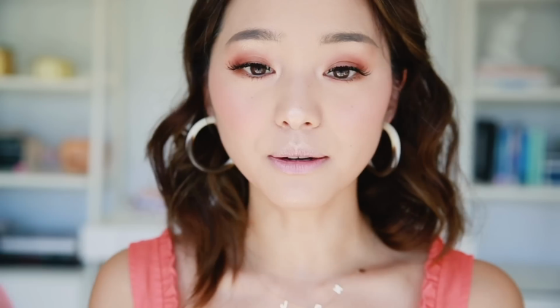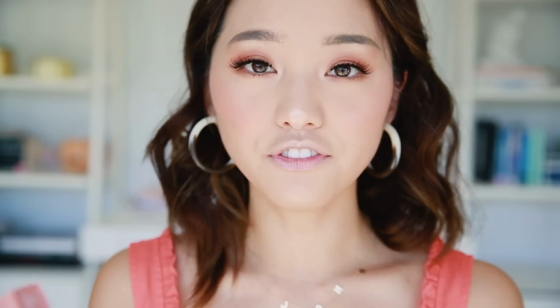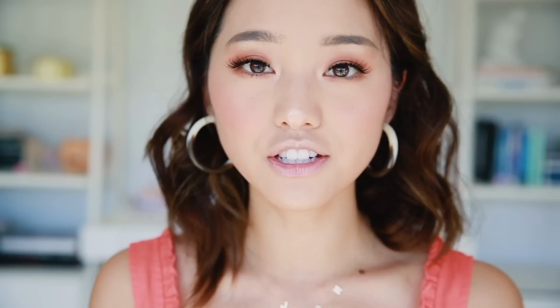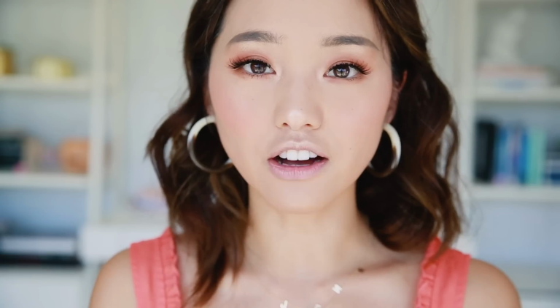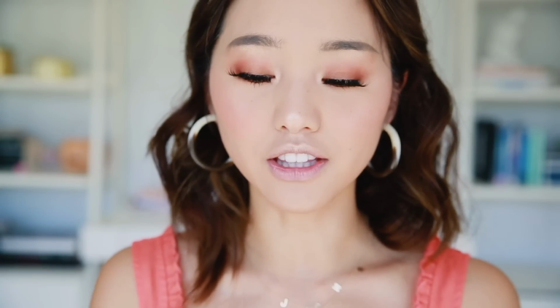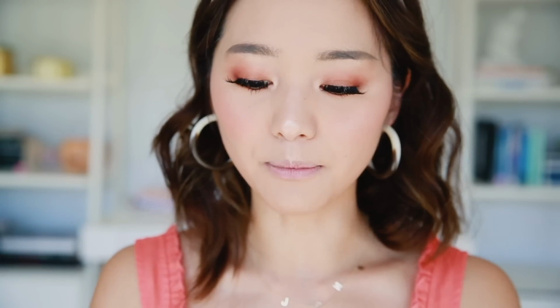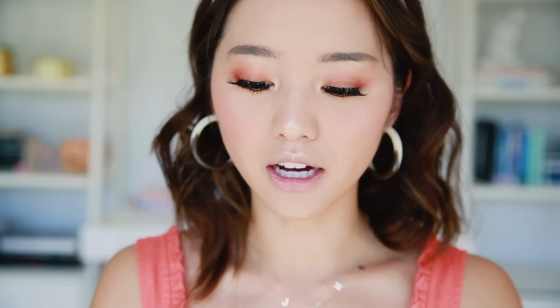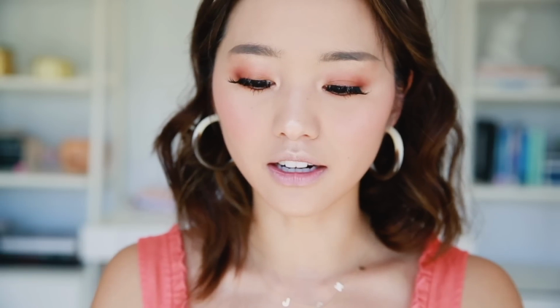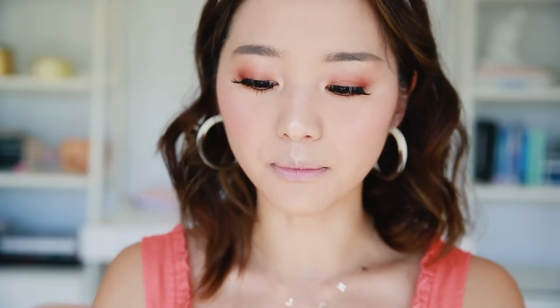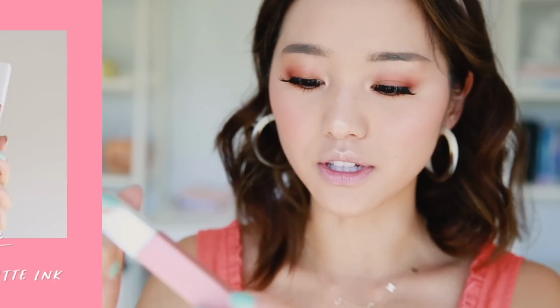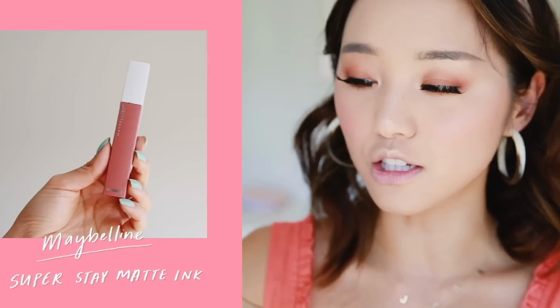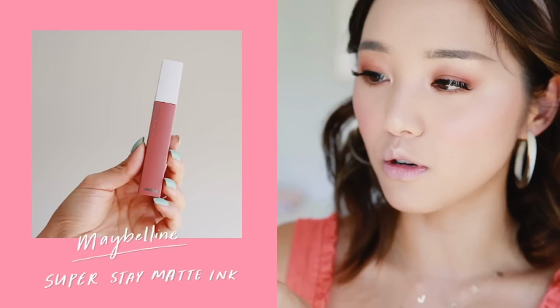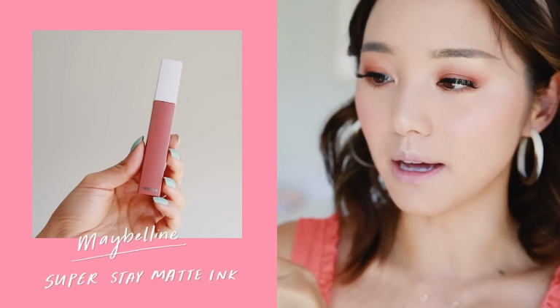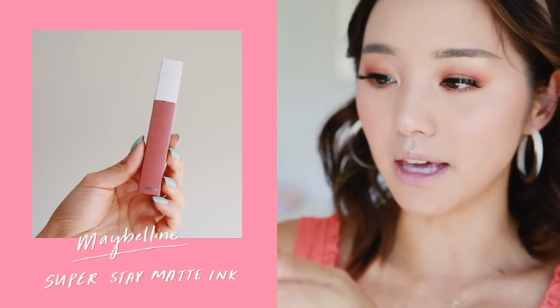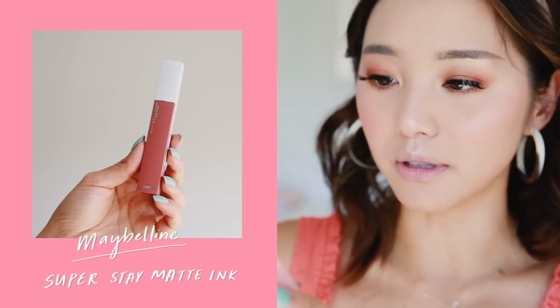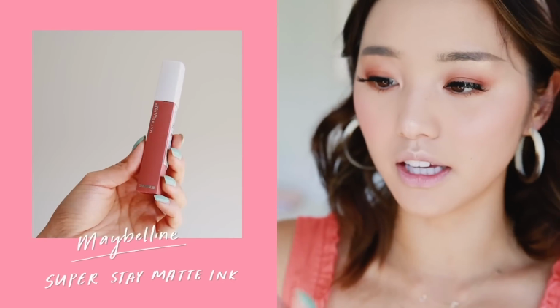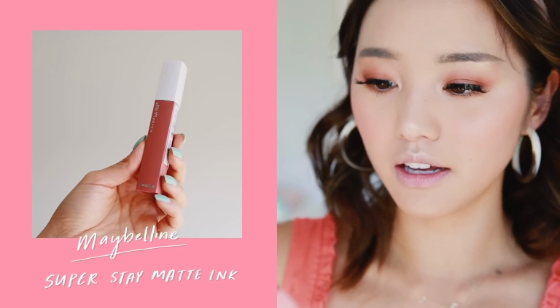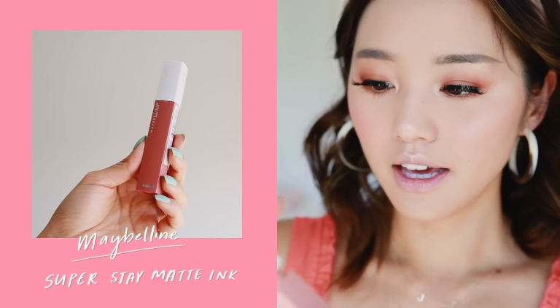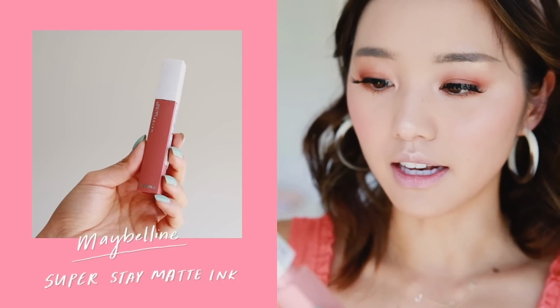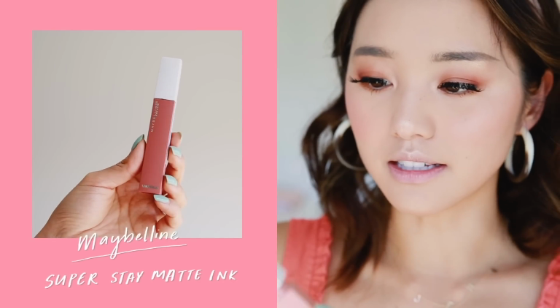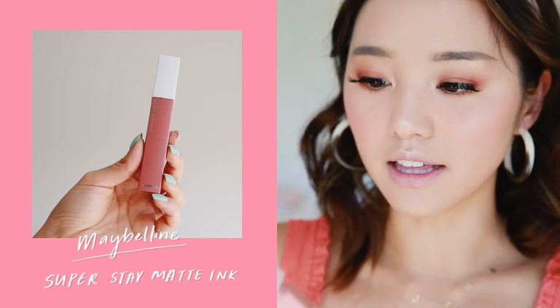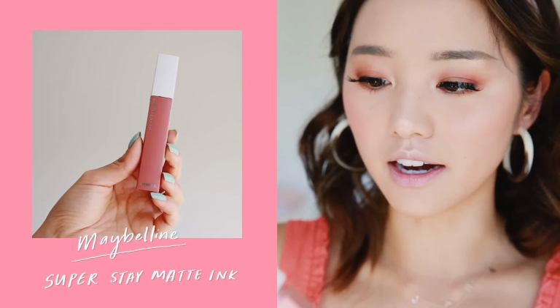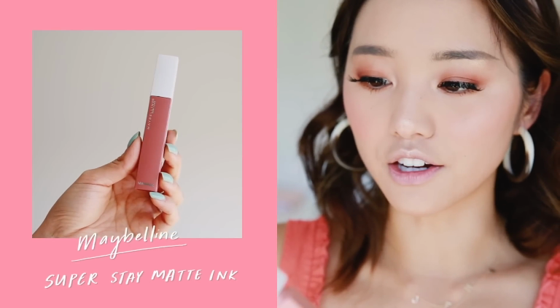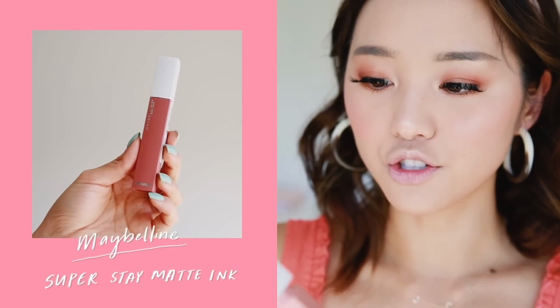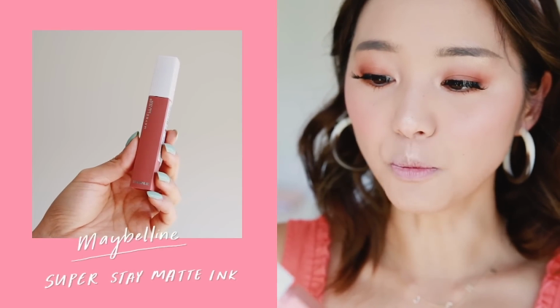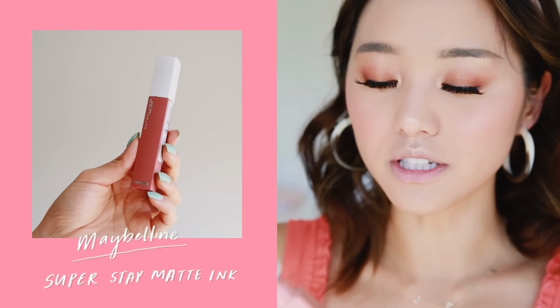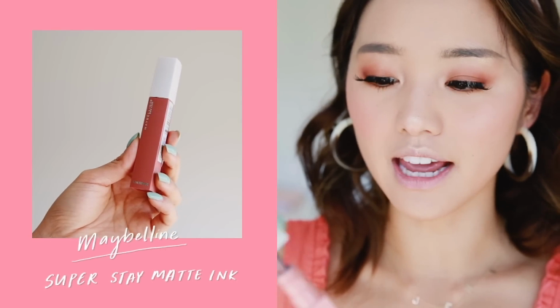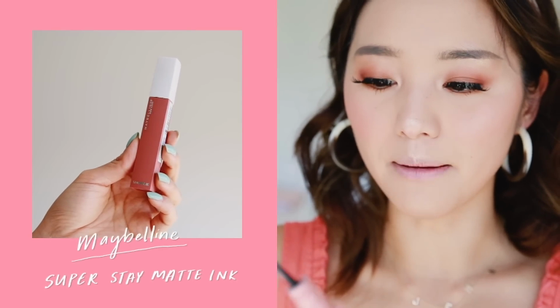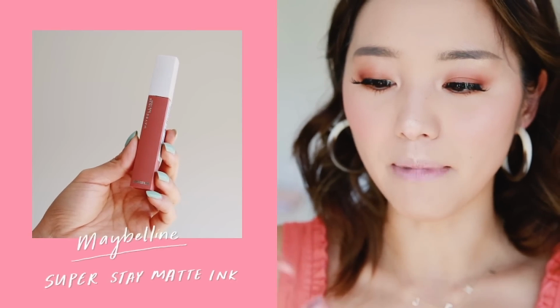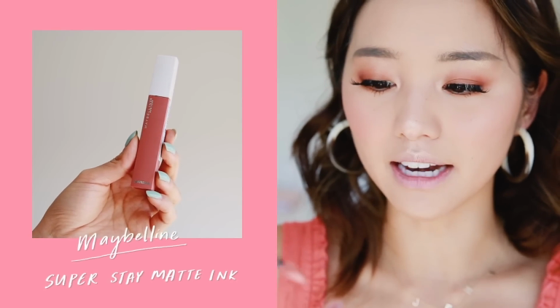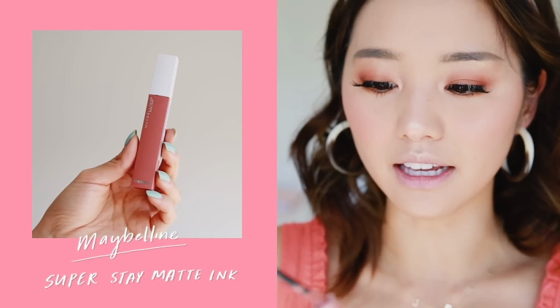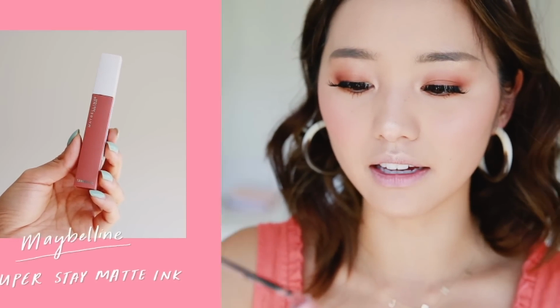I'm going to finish this off with a lip color. I'm using this one by Maybelline — it is their Superstay Matte Ink.